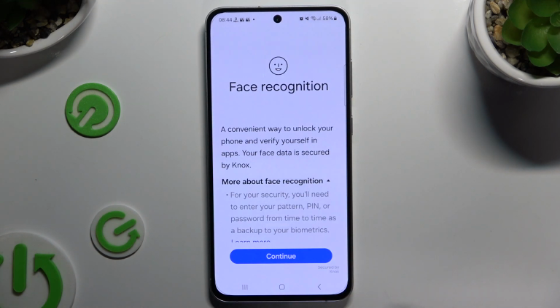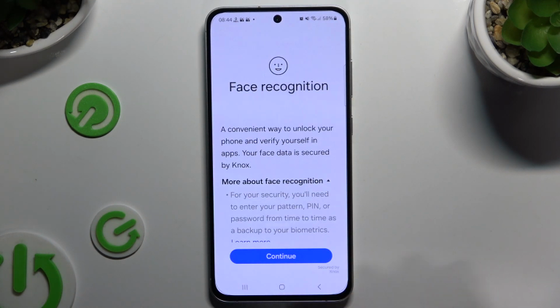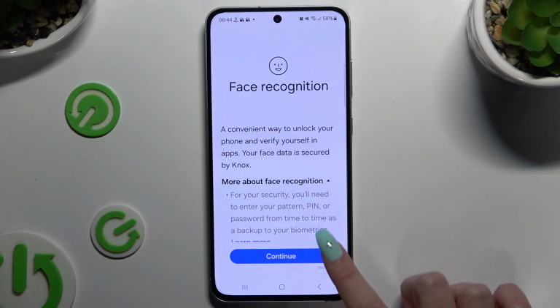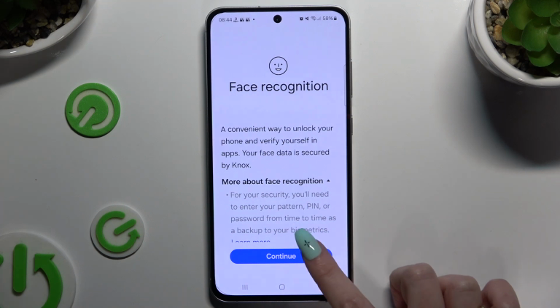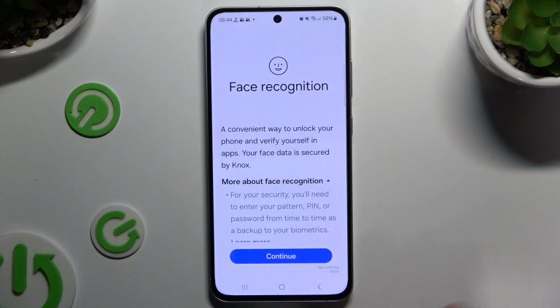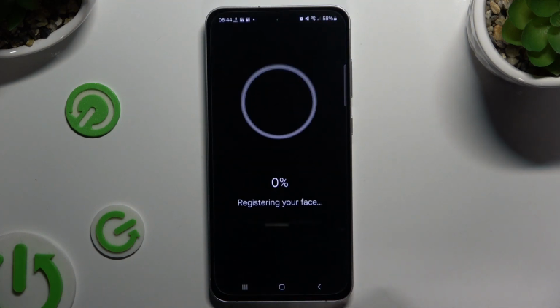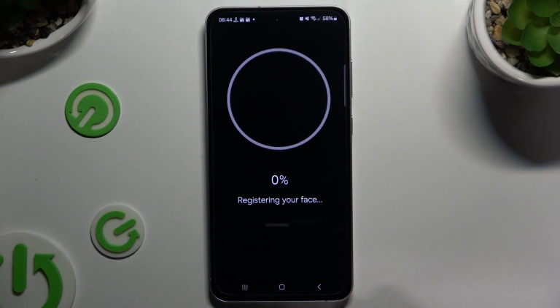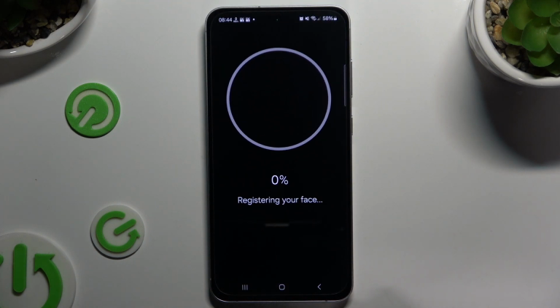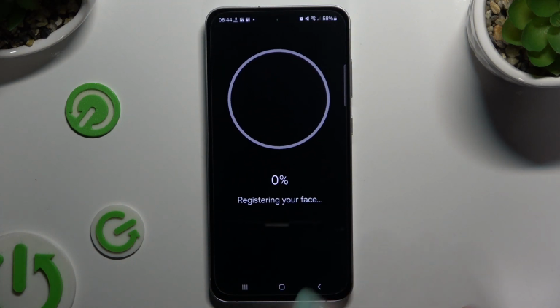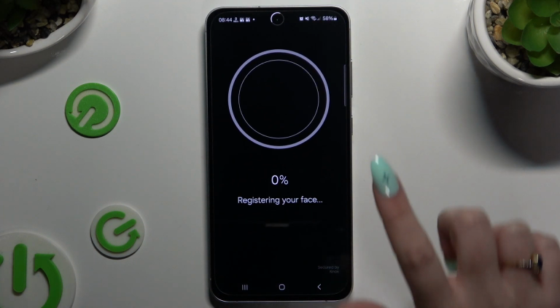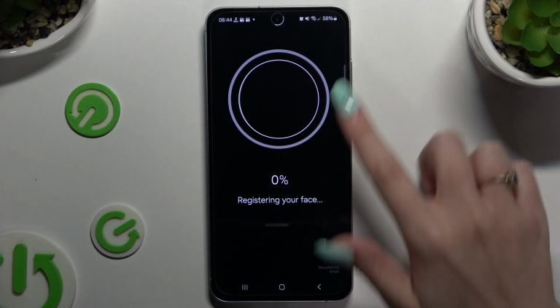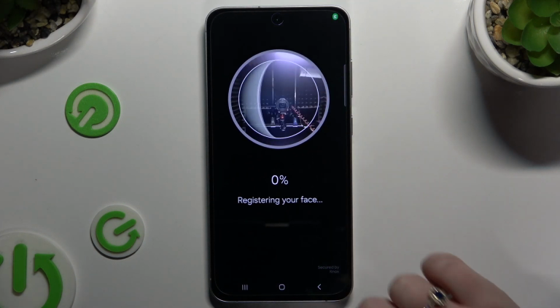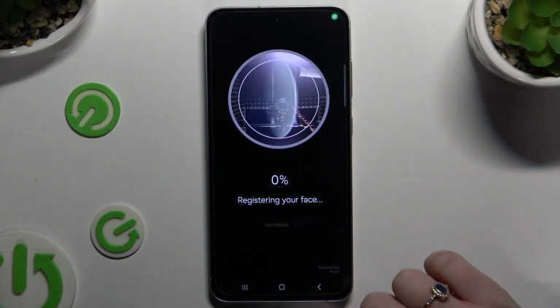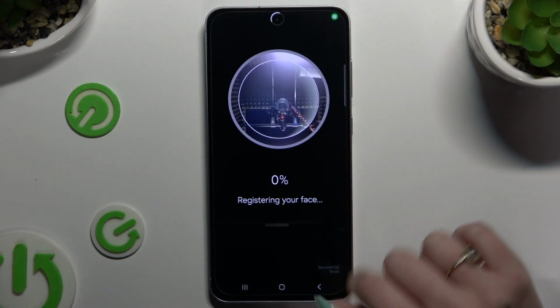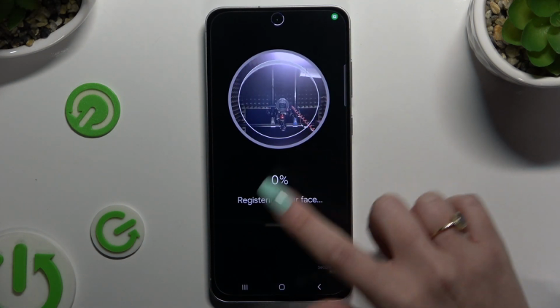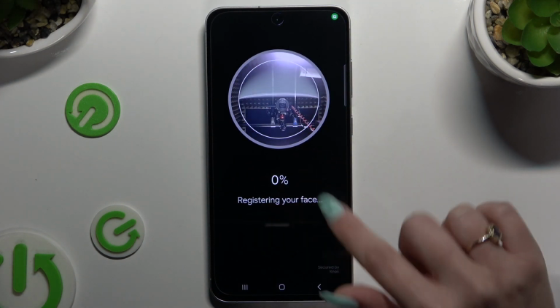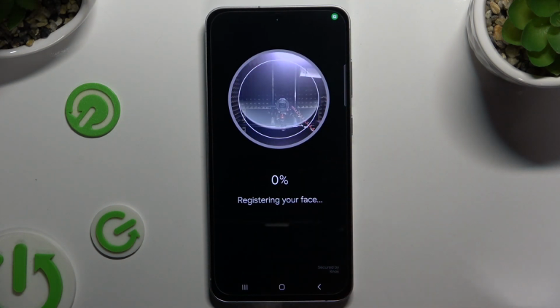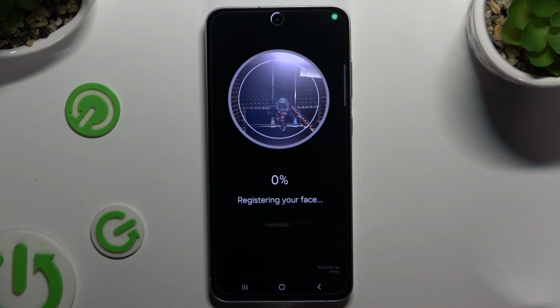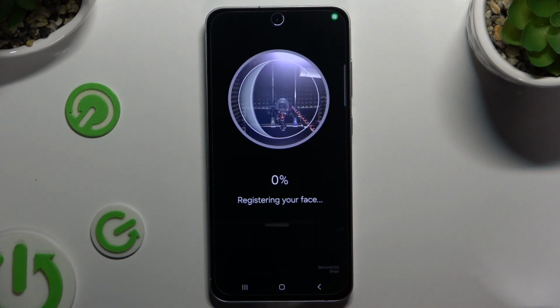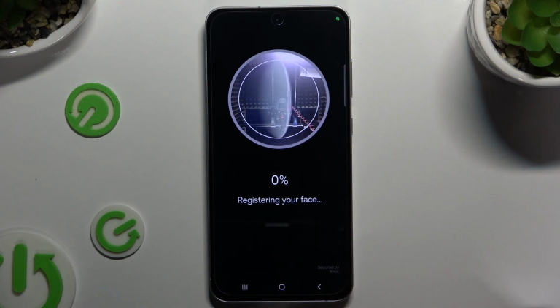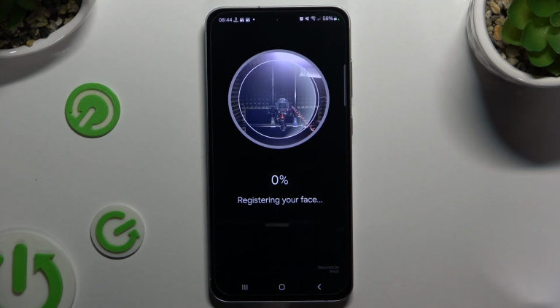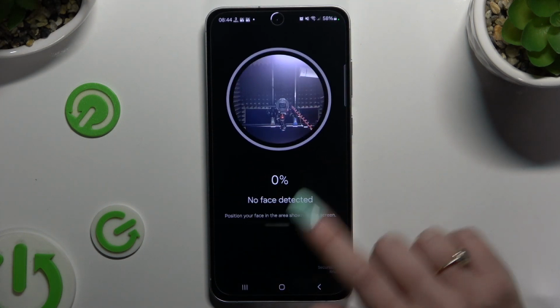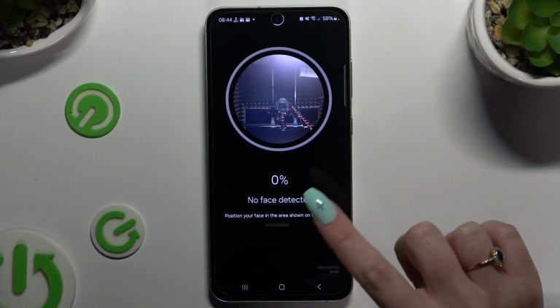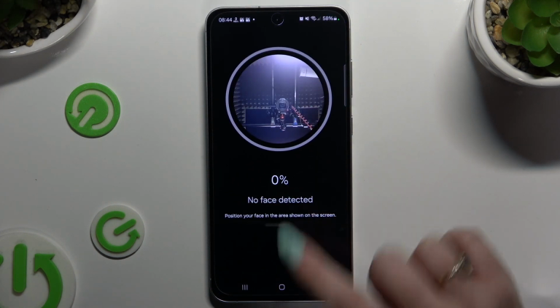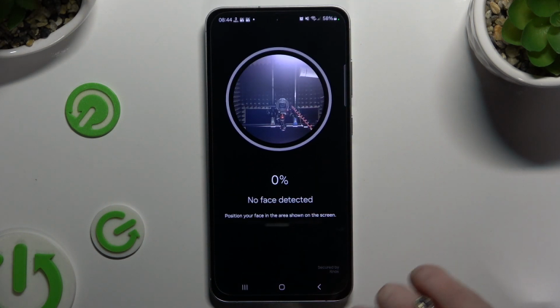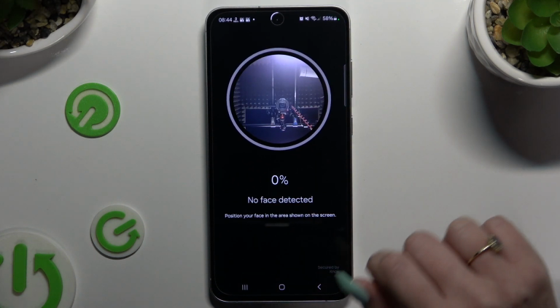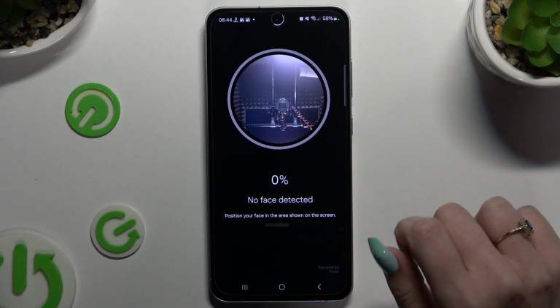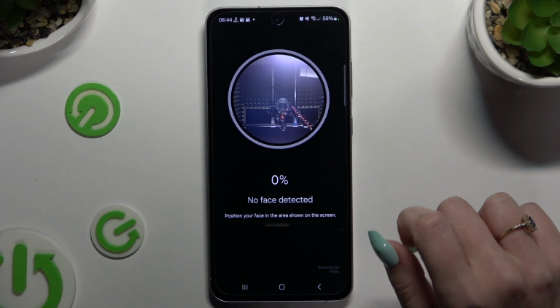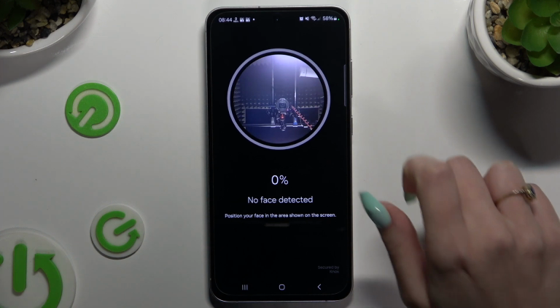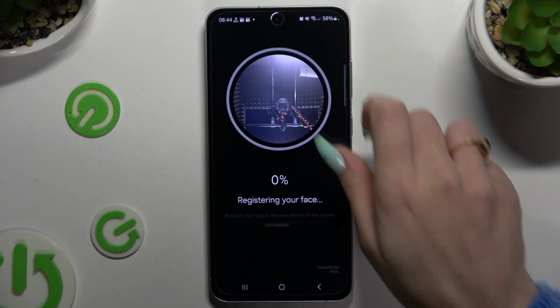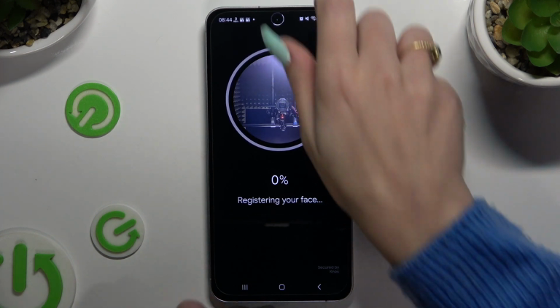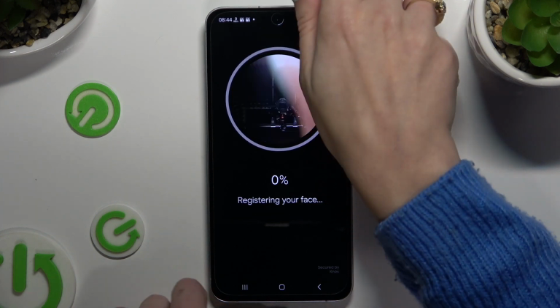Now just continue, keep your face in frame, follow all of the instructions and wait for the 100% mark.